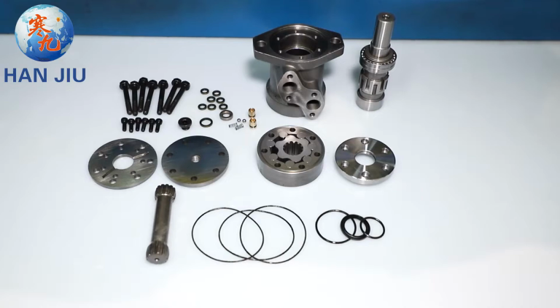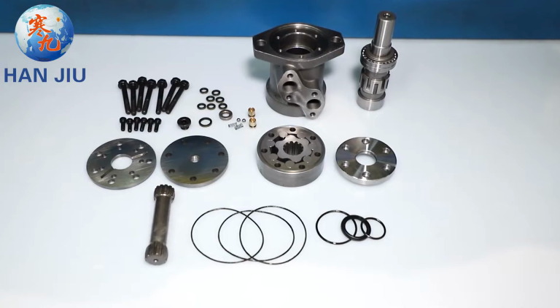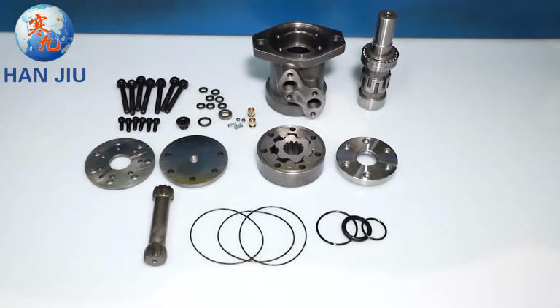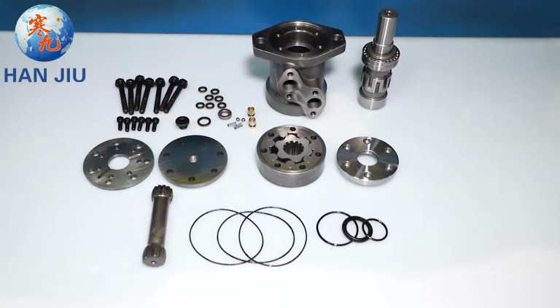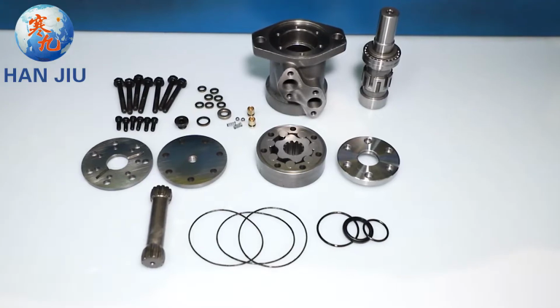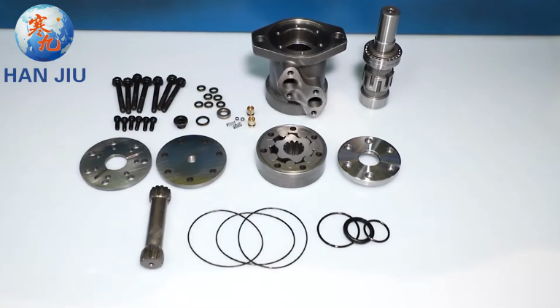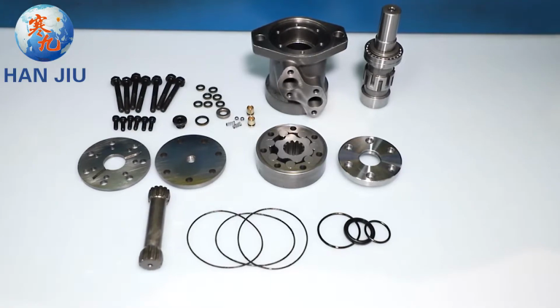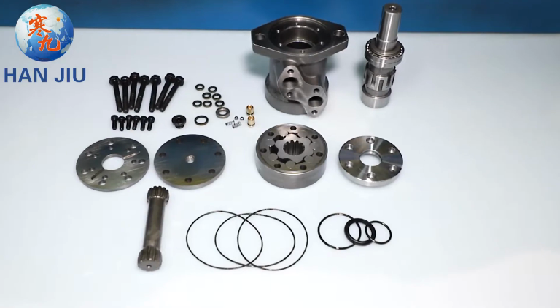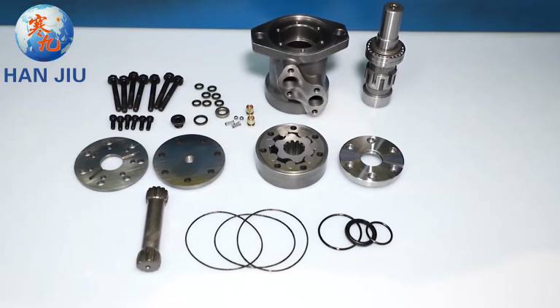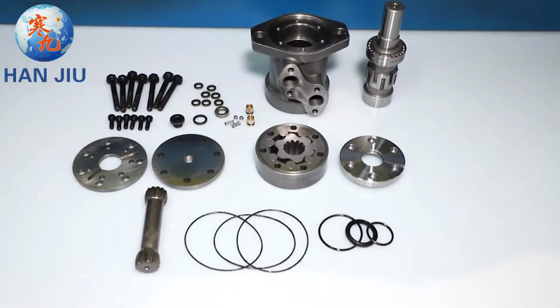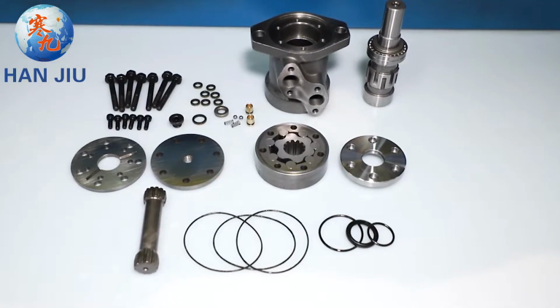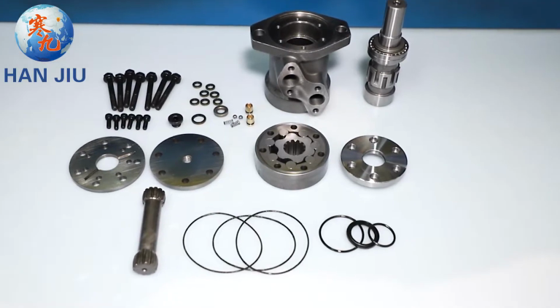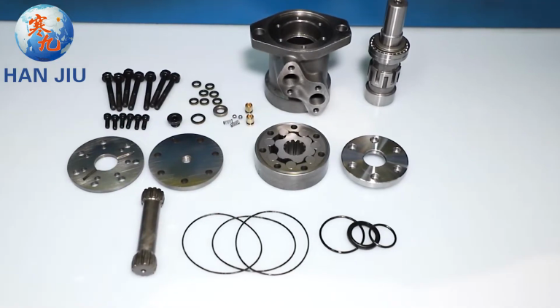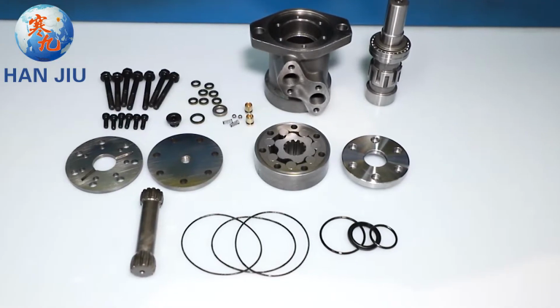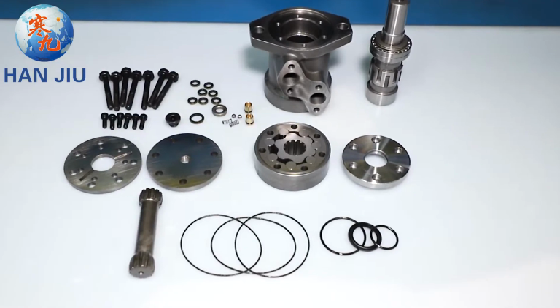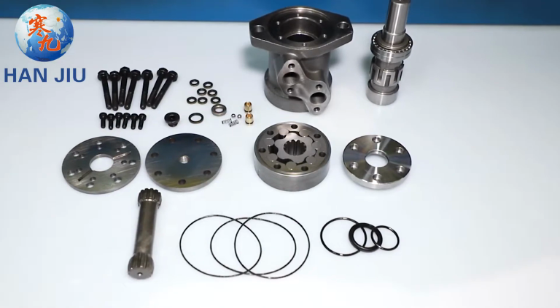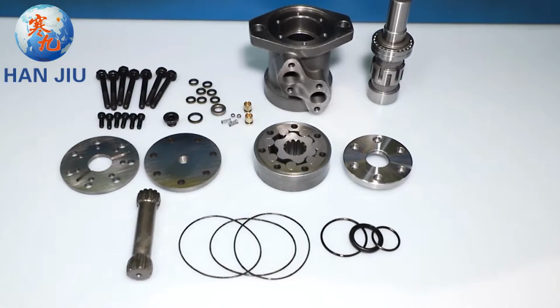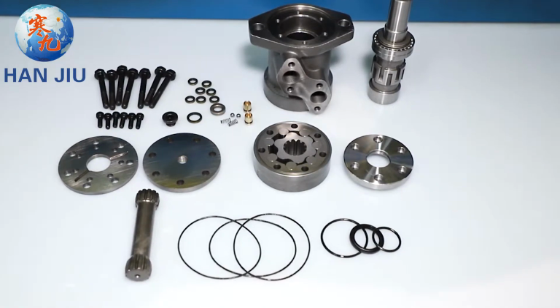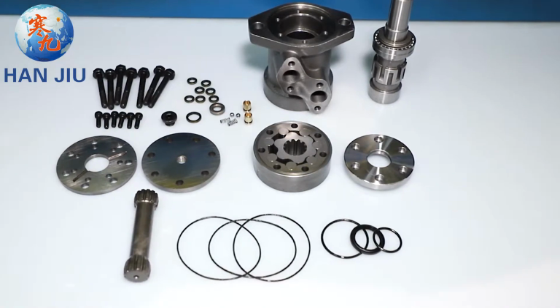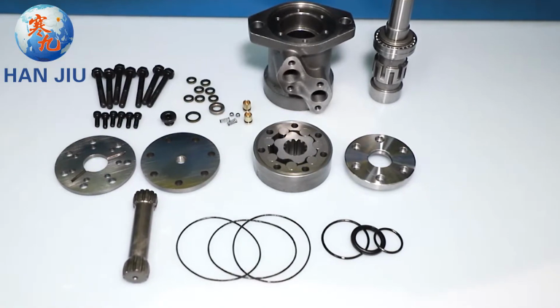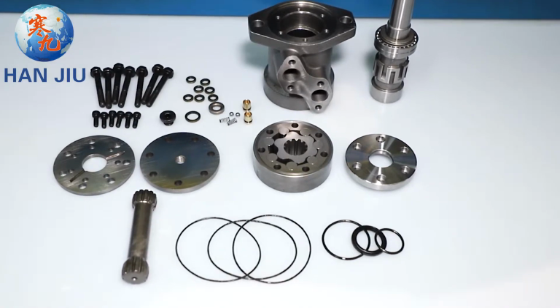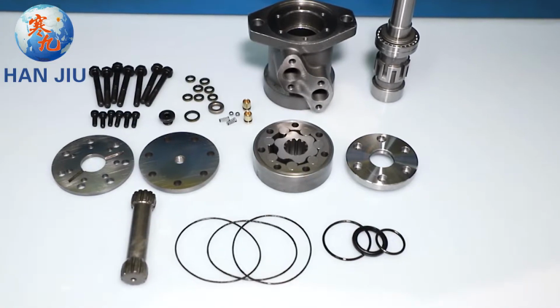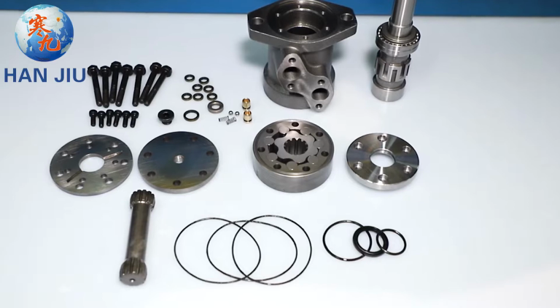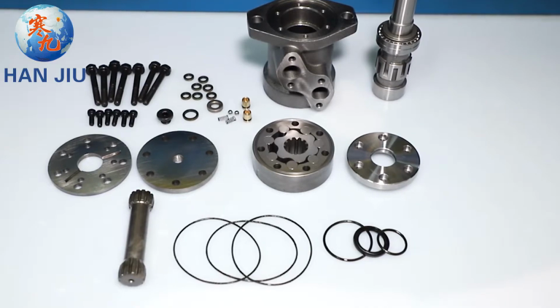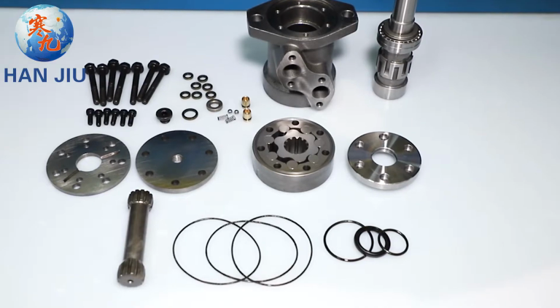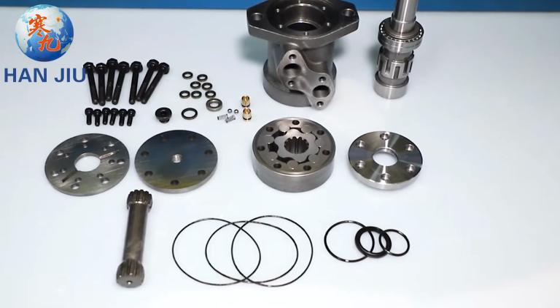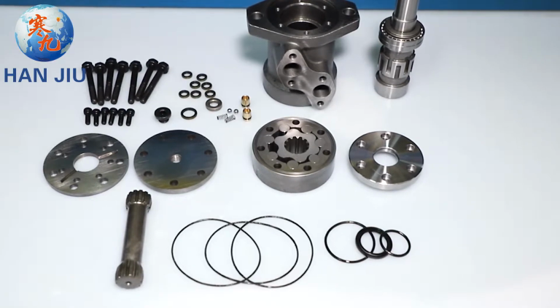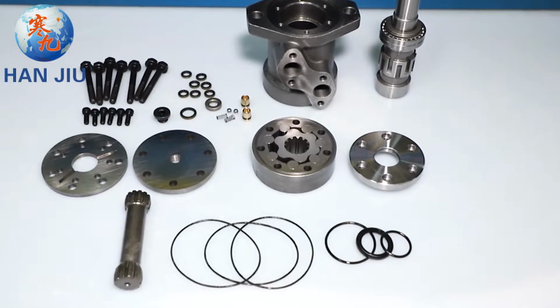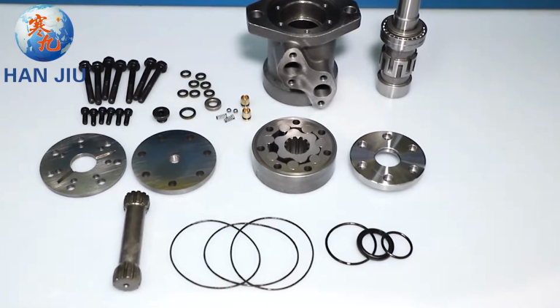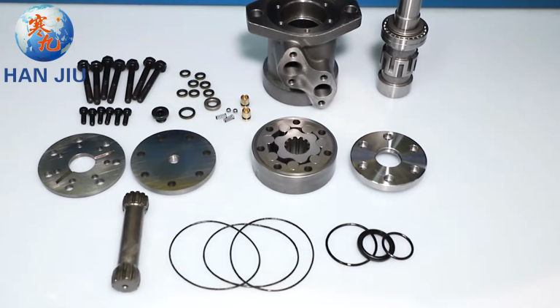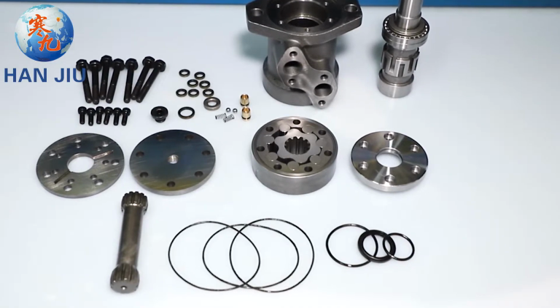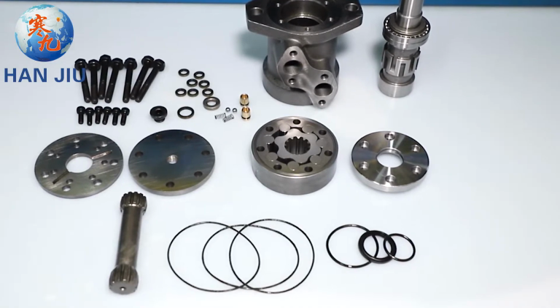Hangio BMP-OMP-160 Hydraulic Orbital Motor Accessories Display. Parts Manufacturing and Assembly.